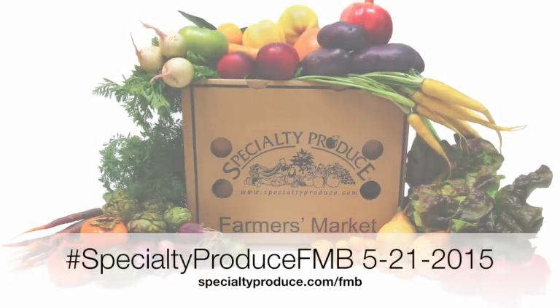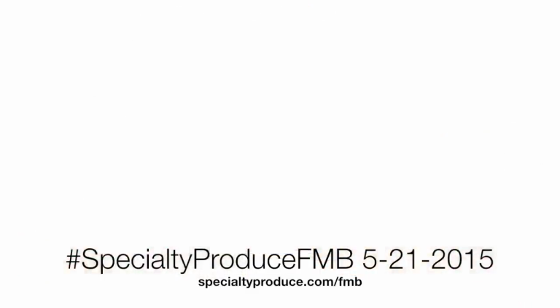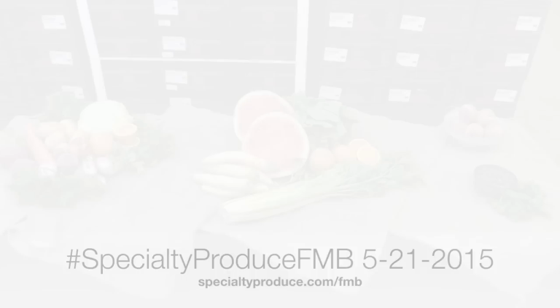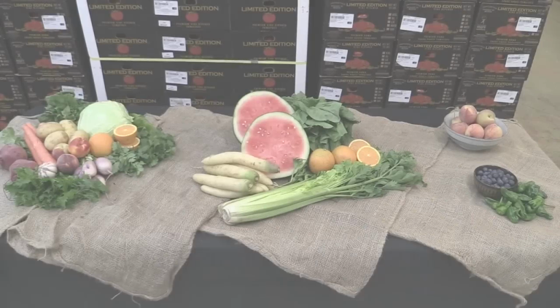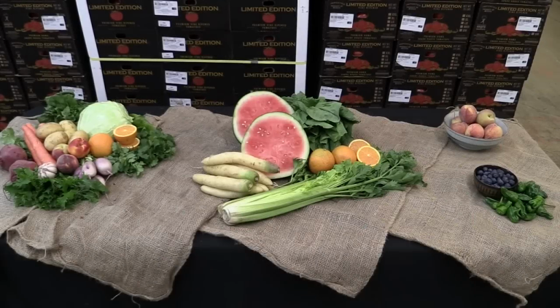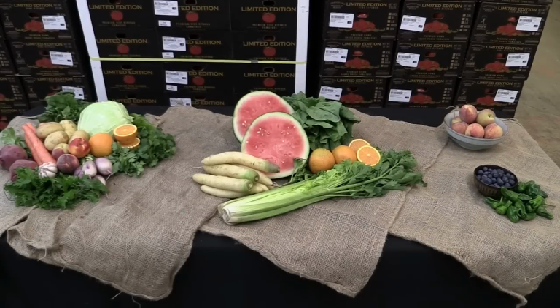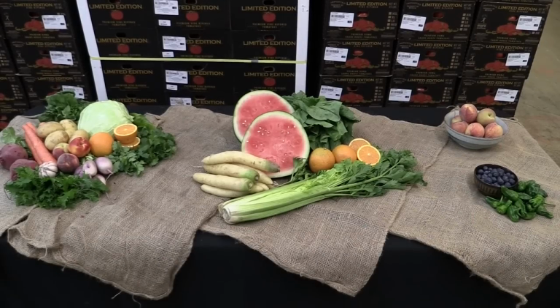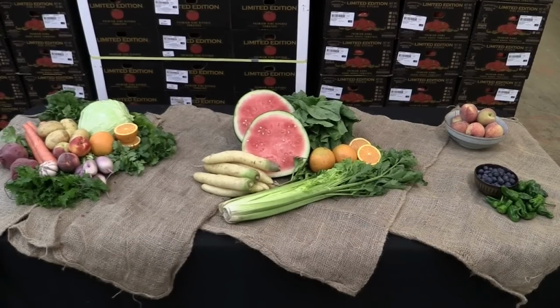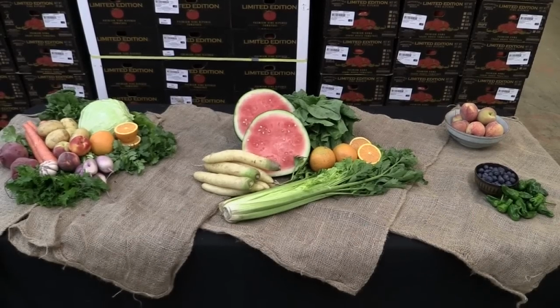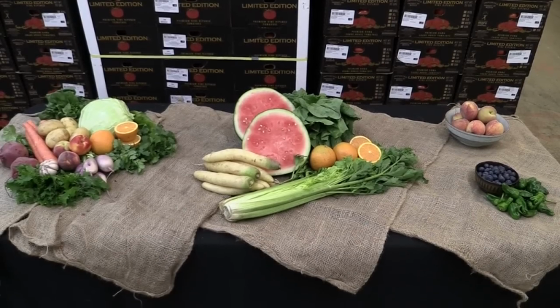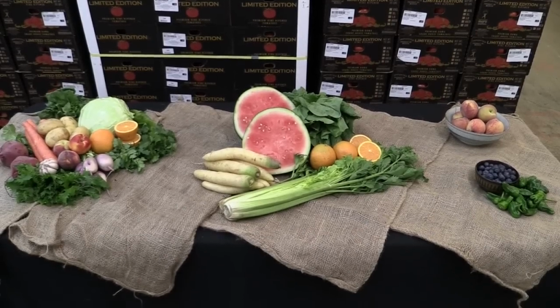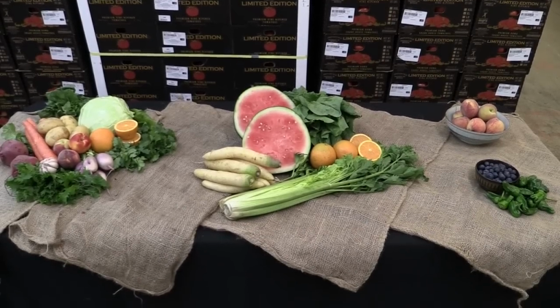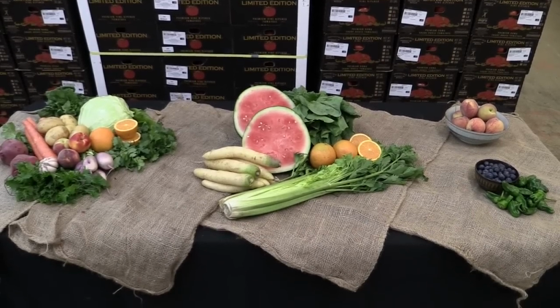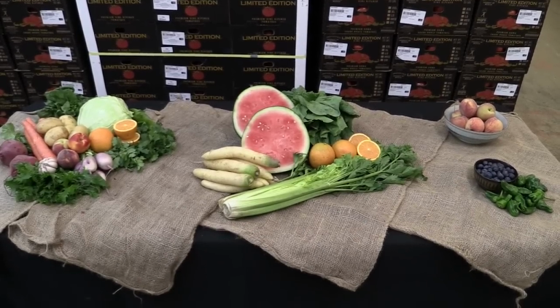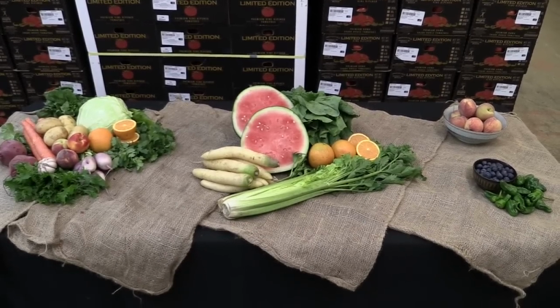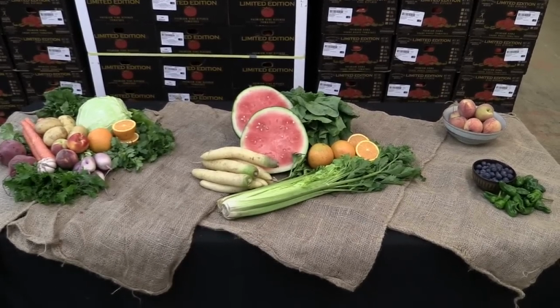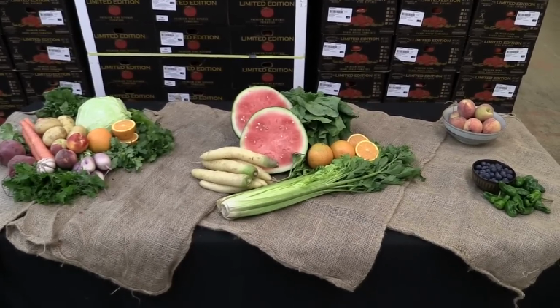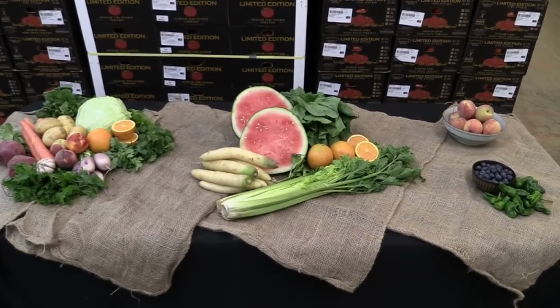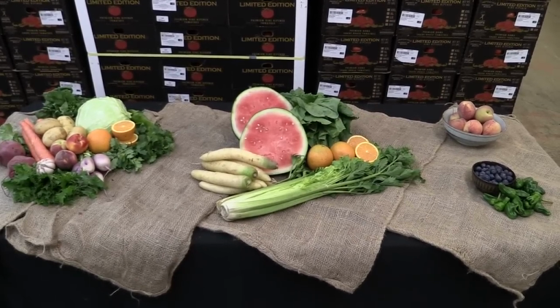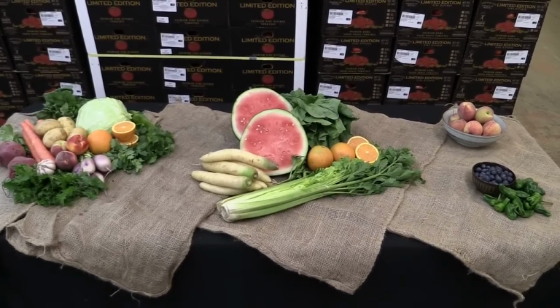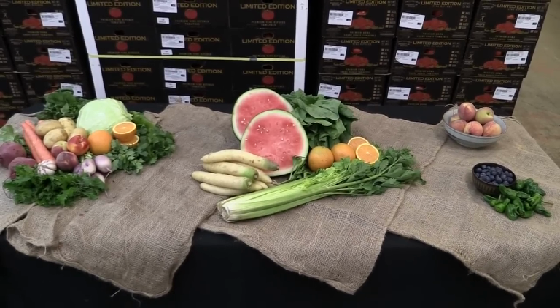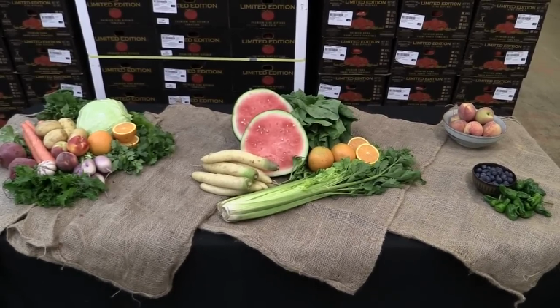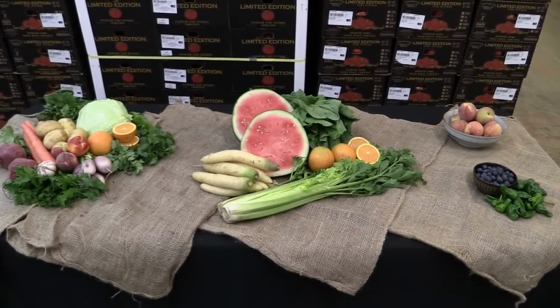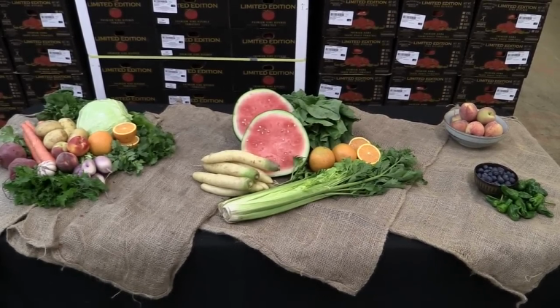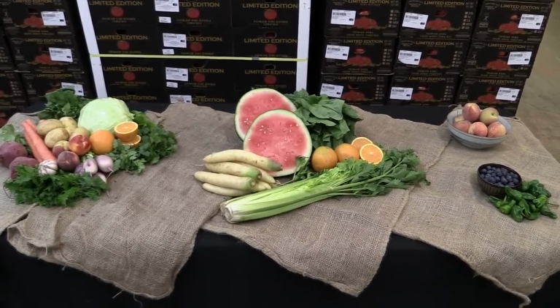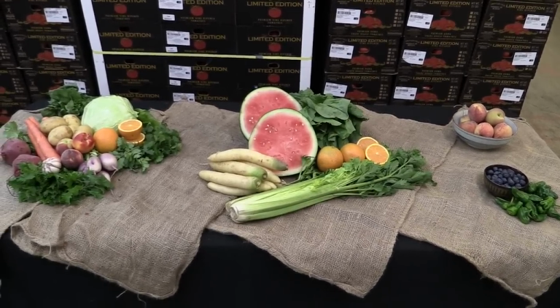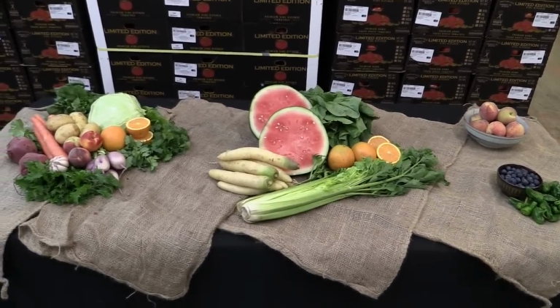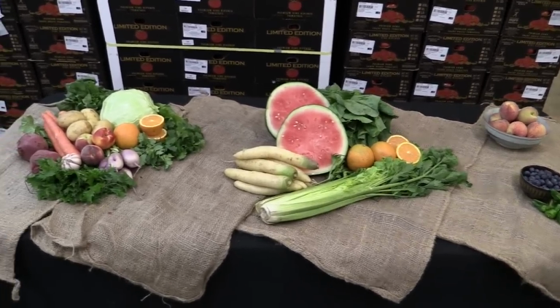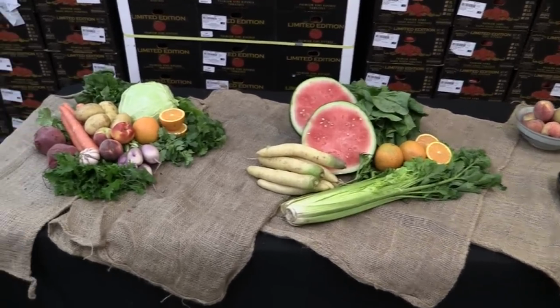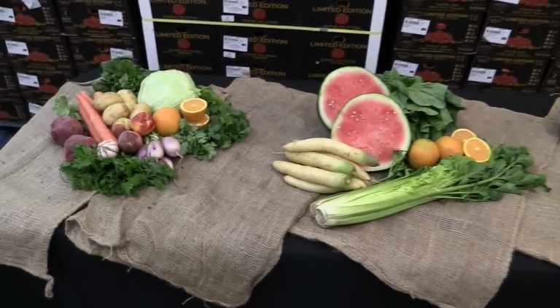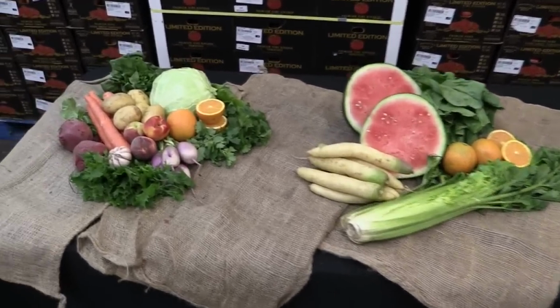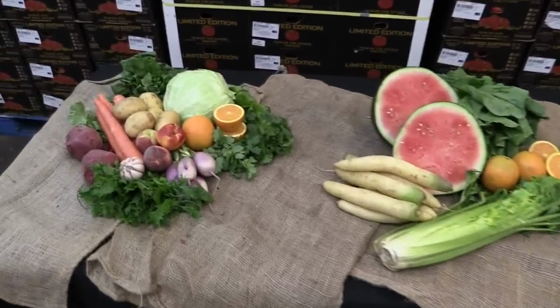Hi everyone! Welcome back to Specially Purse Farmer's Market. It's Wednesday, May 20th, and this week's box features summer's favorite fruit variety: stone fruit.